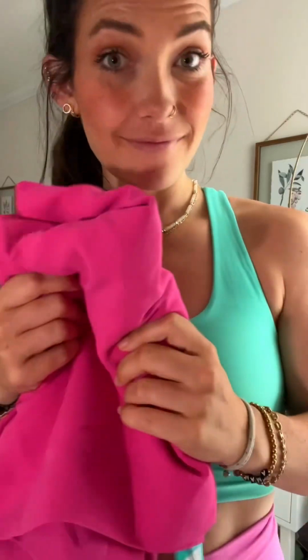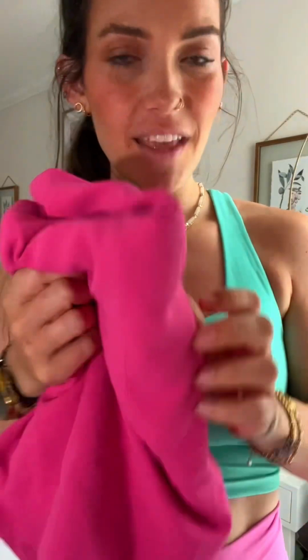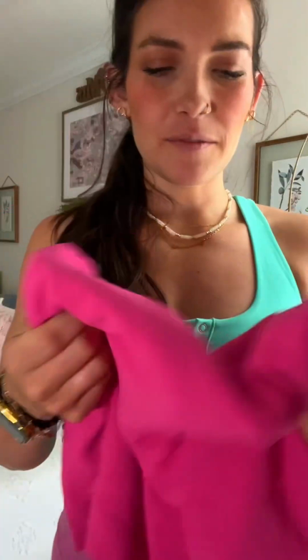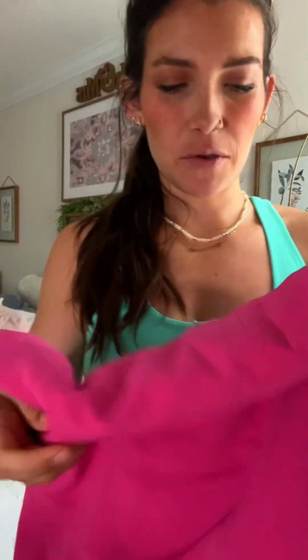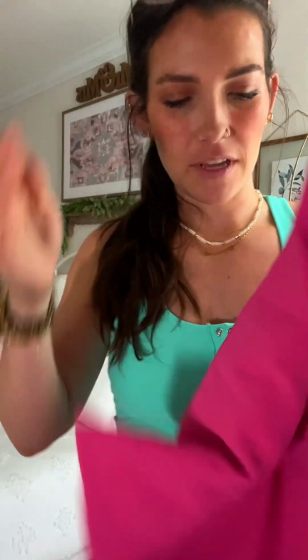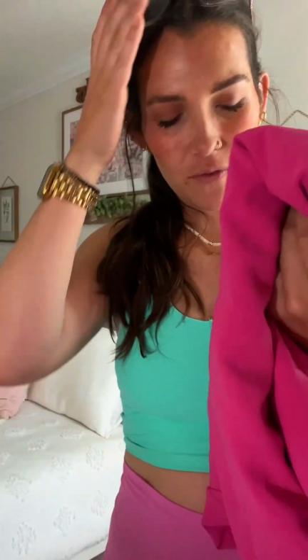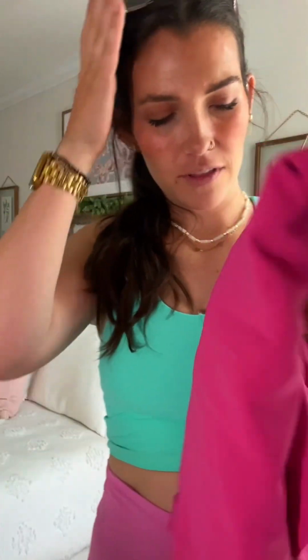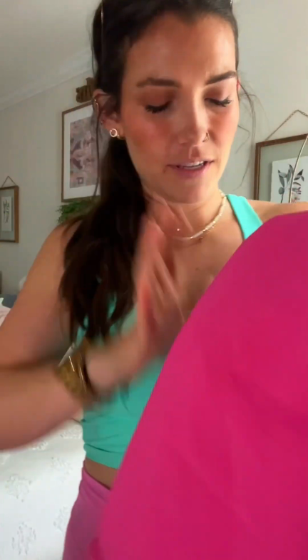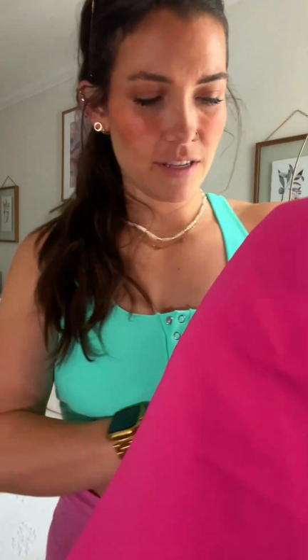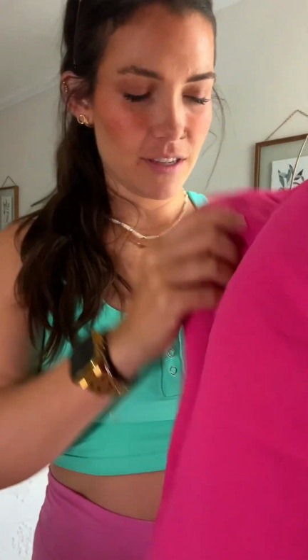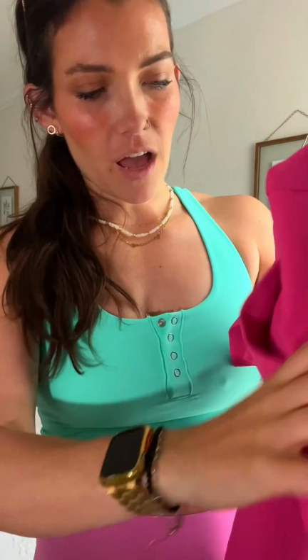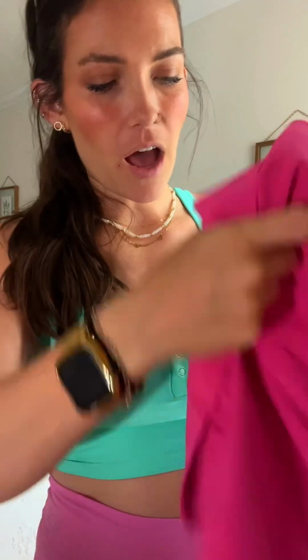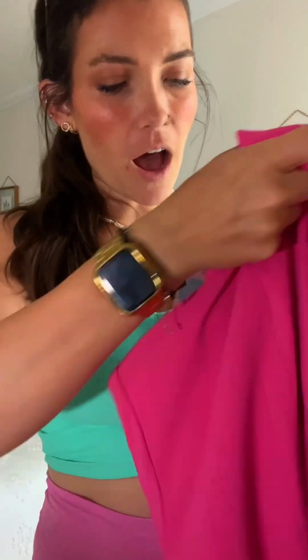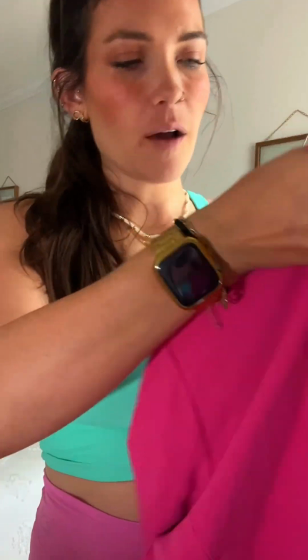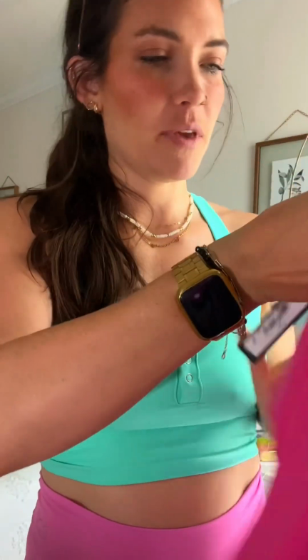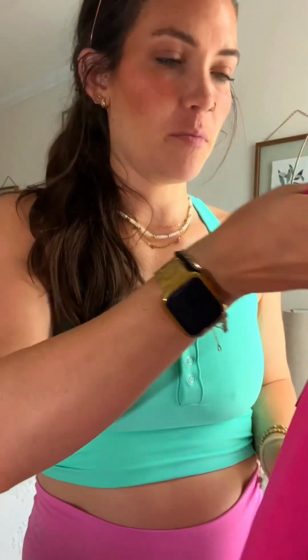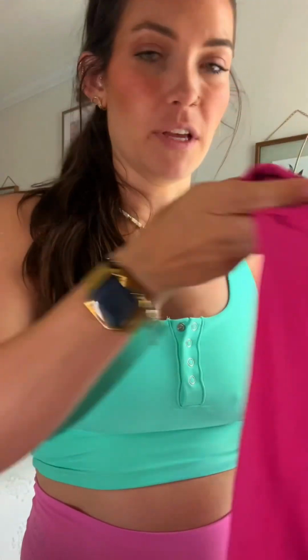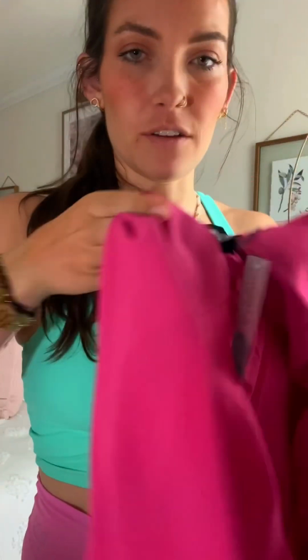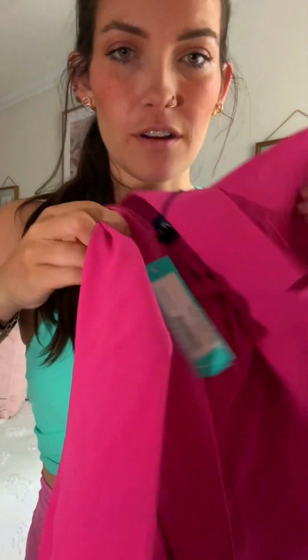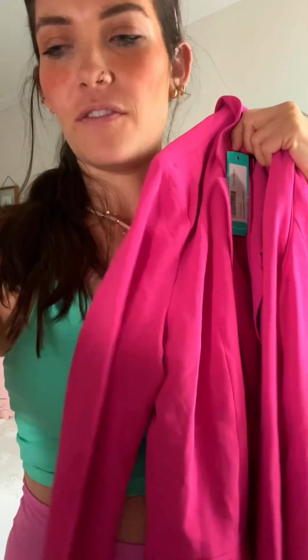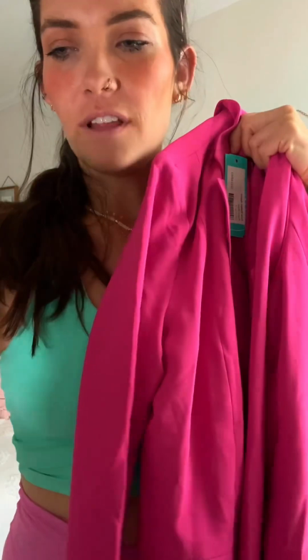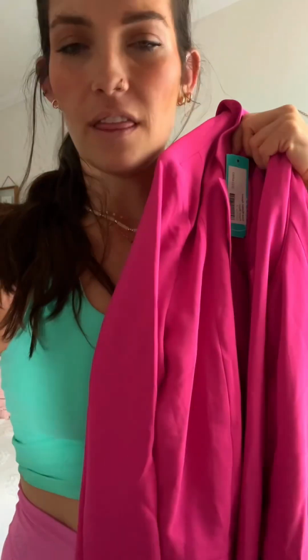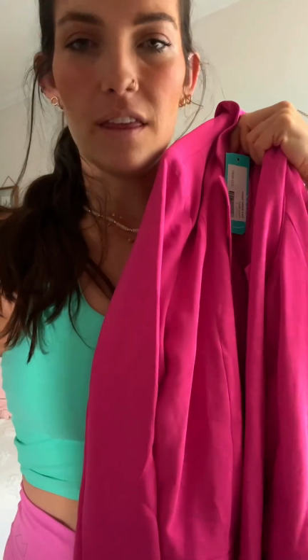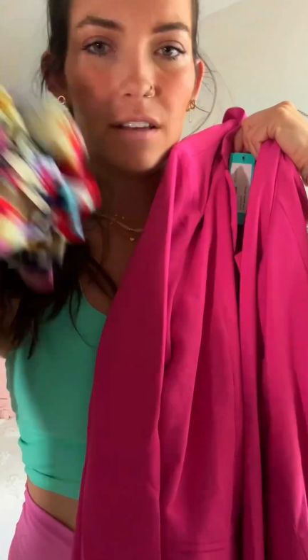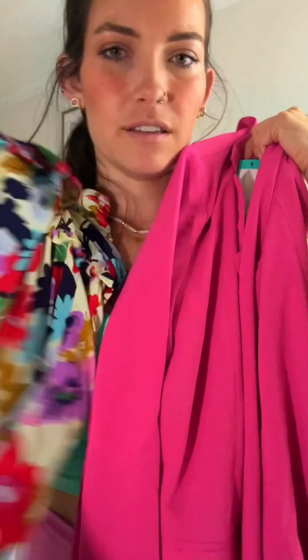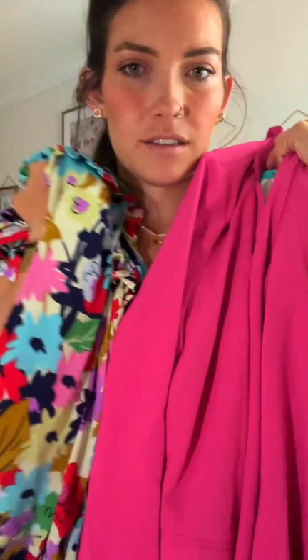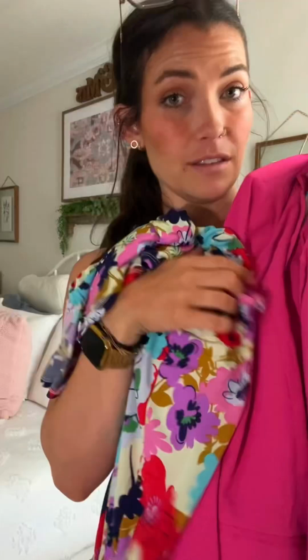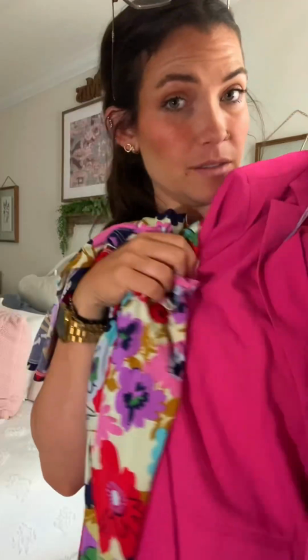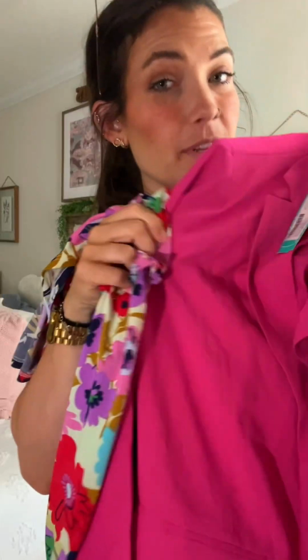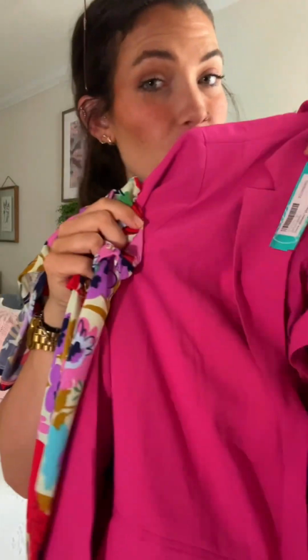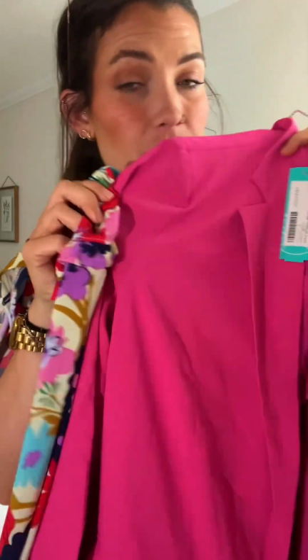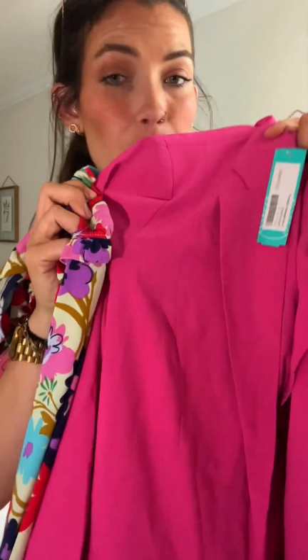I'm so excited for it. This is a hot pink blazer — I feel like this is potentially a moment.